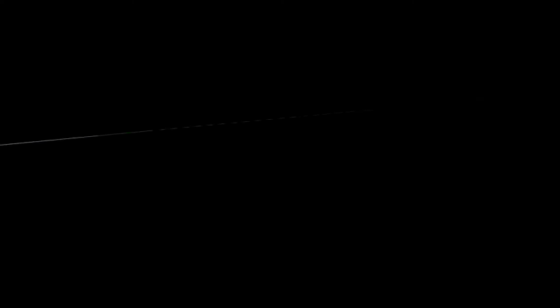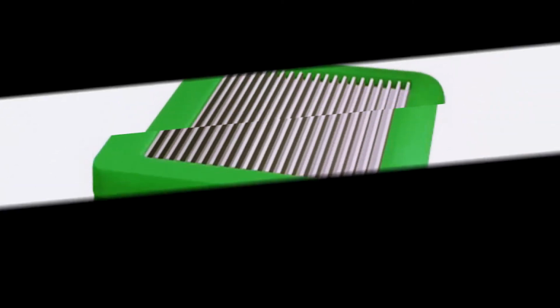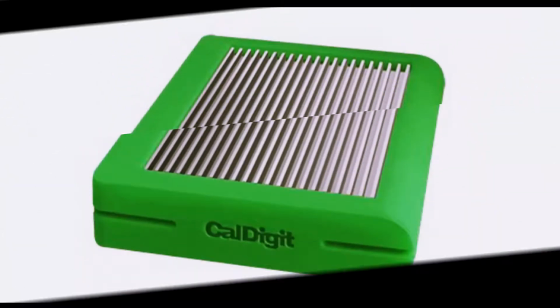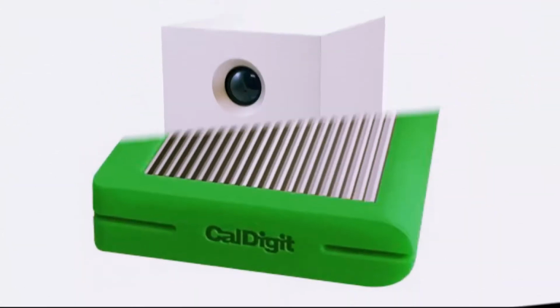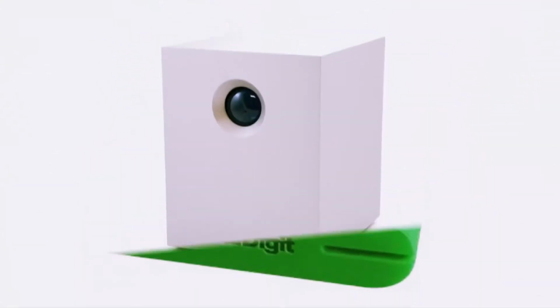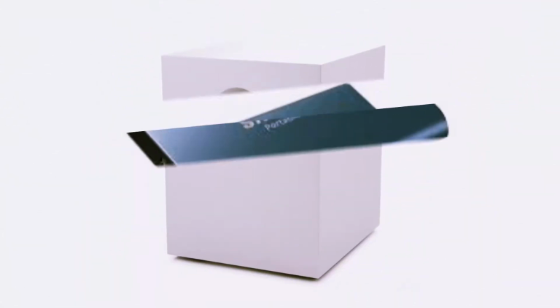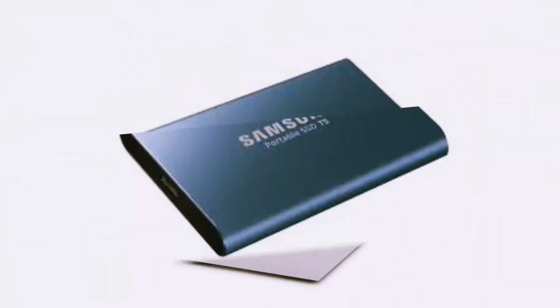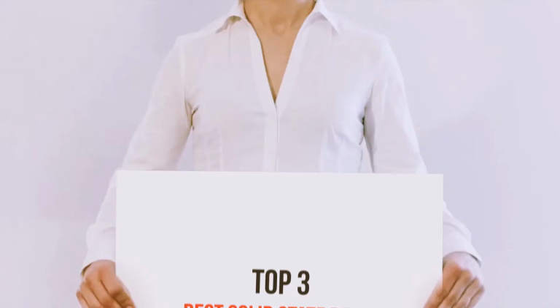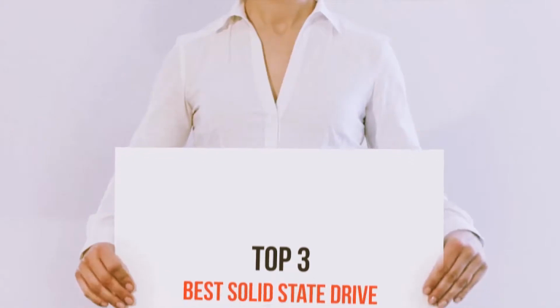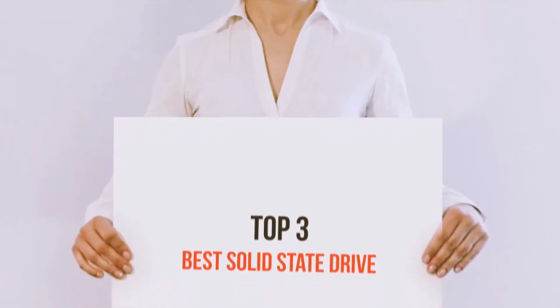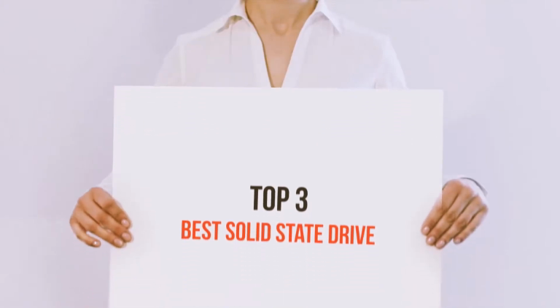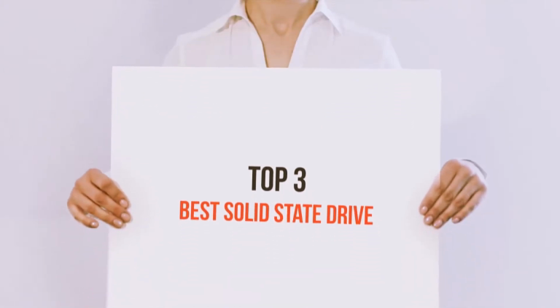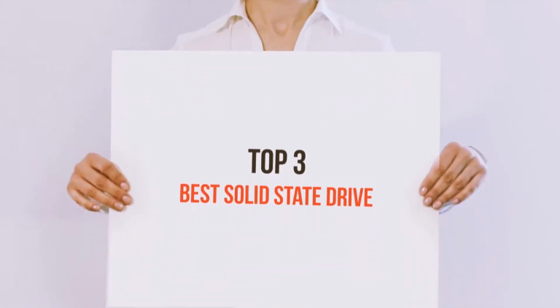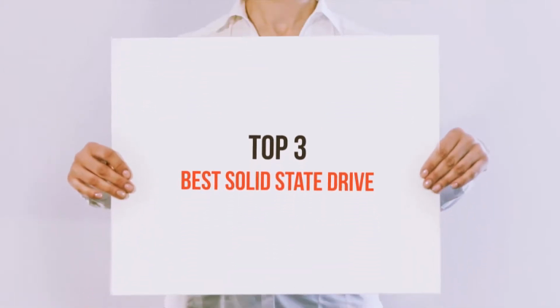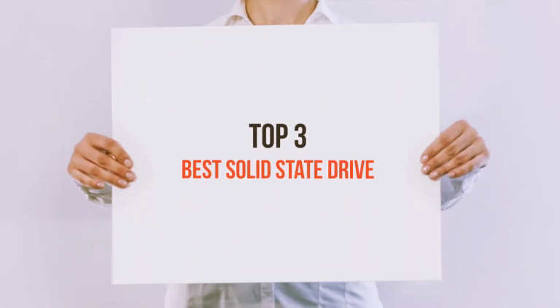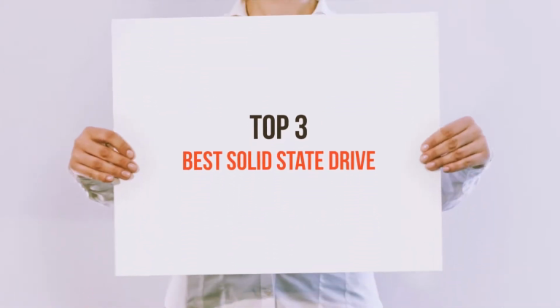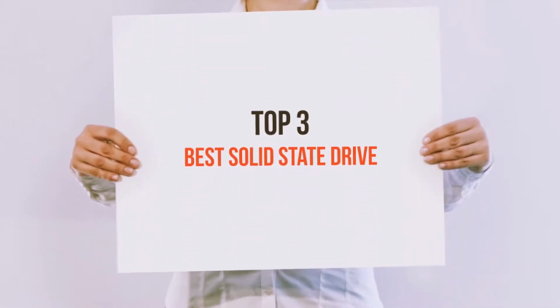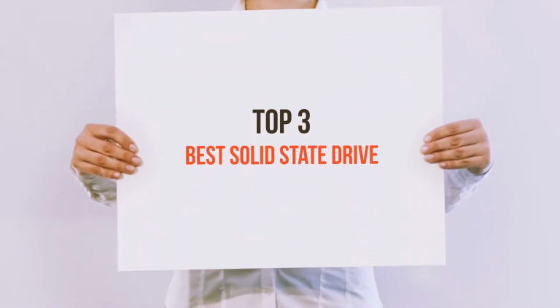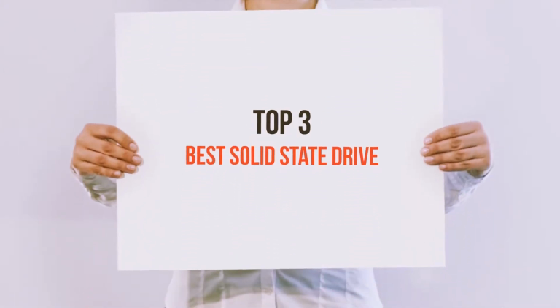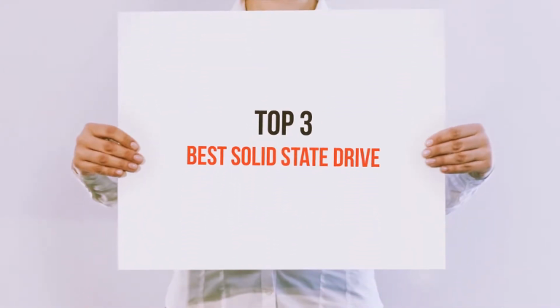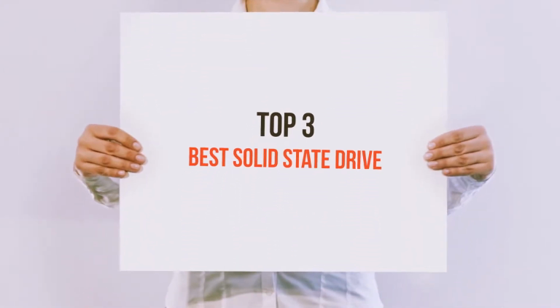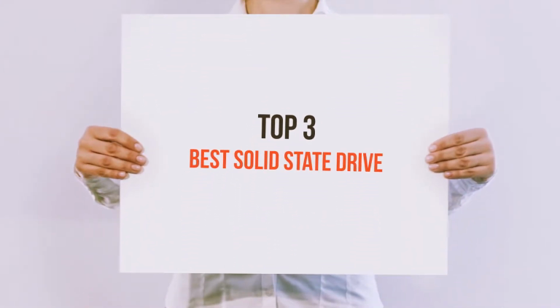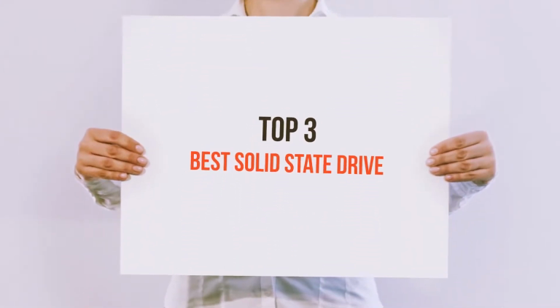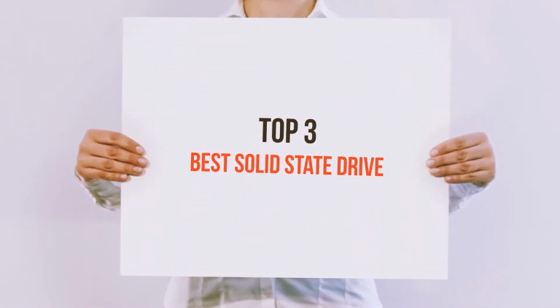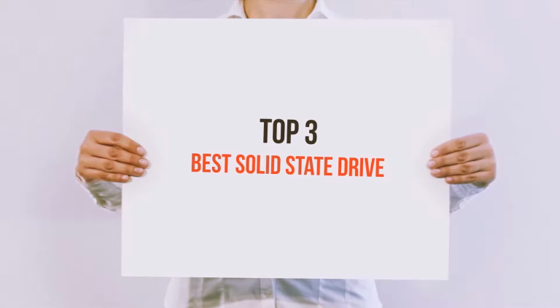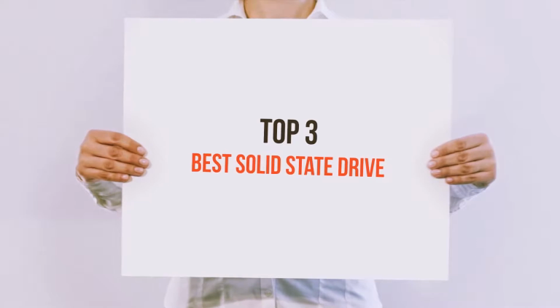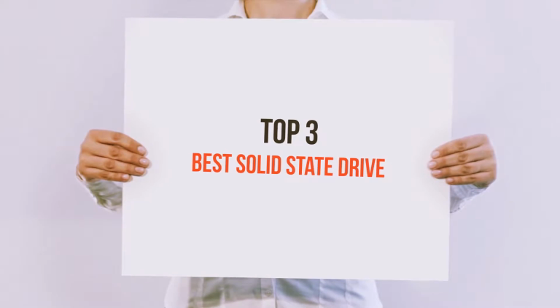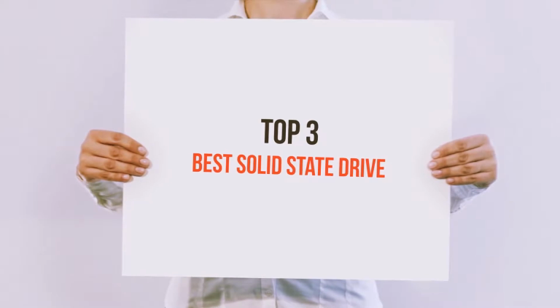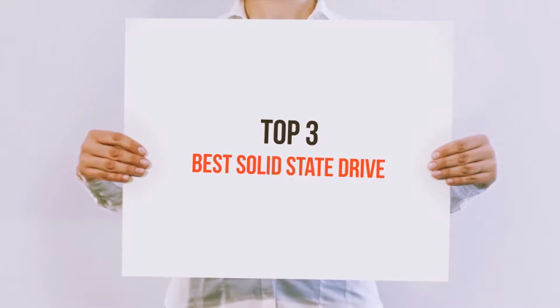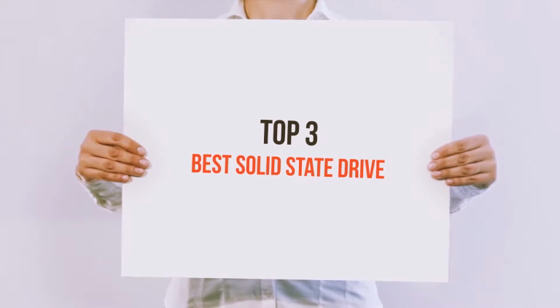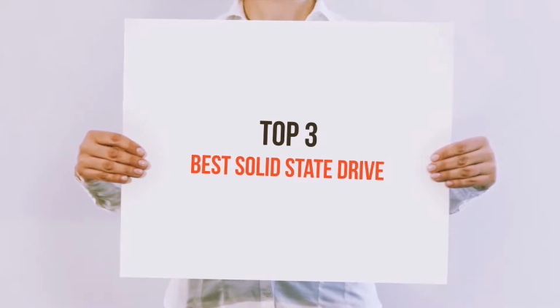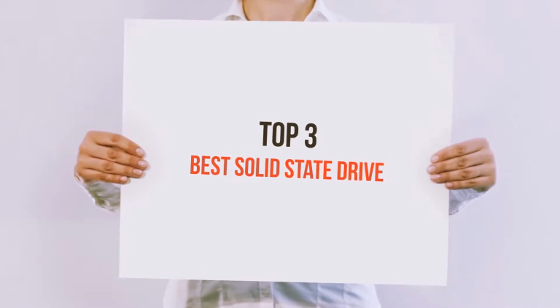Hello guys, welcome back to my channel. Today I'm gonna talk about the top 3 best solid state drives.